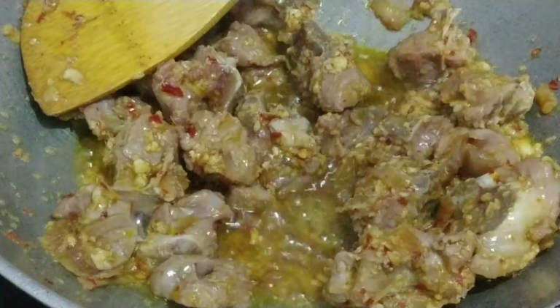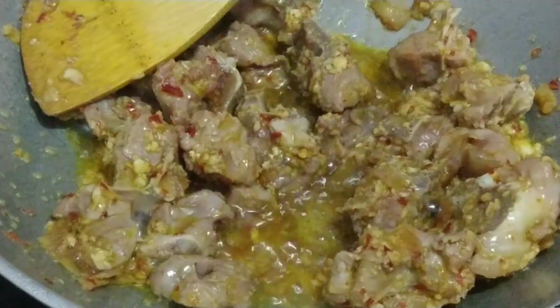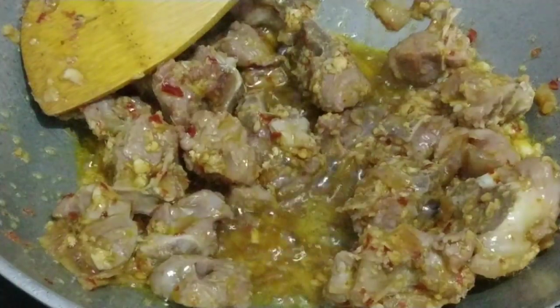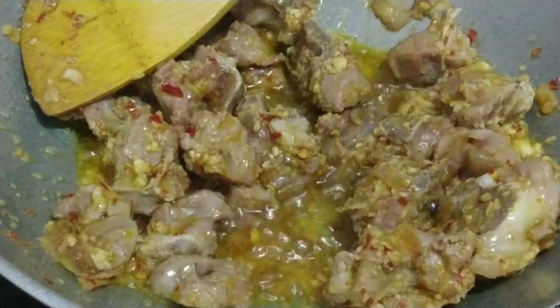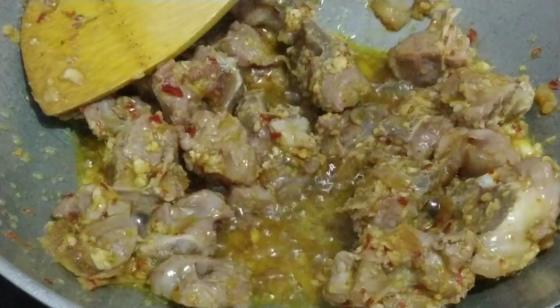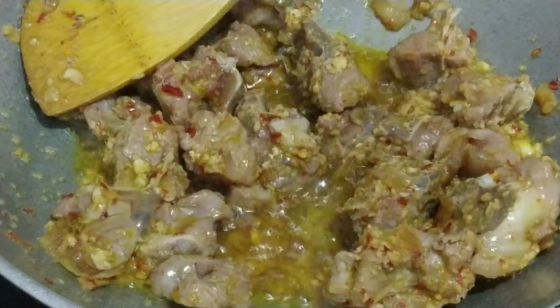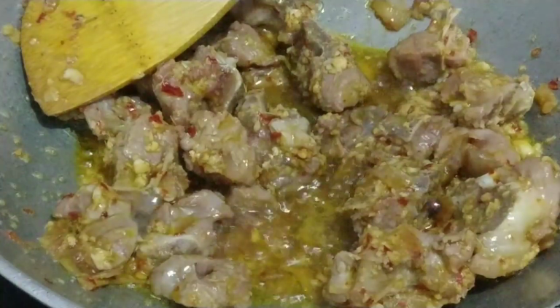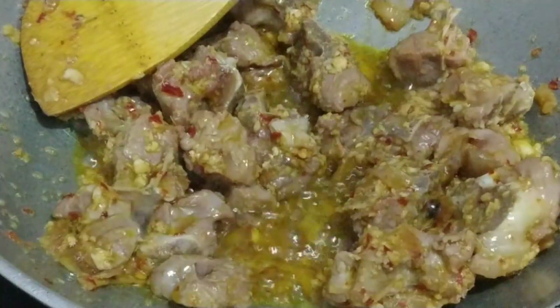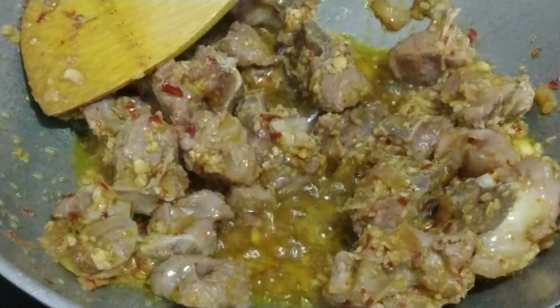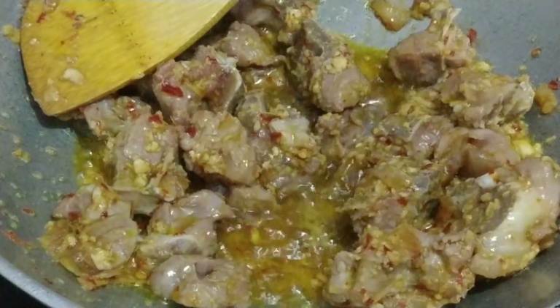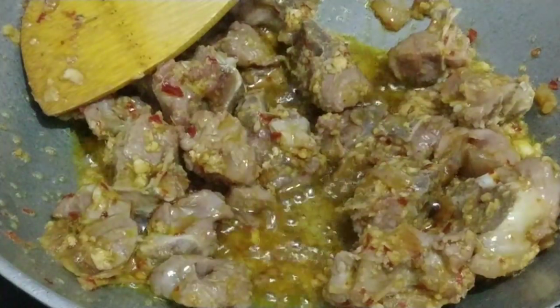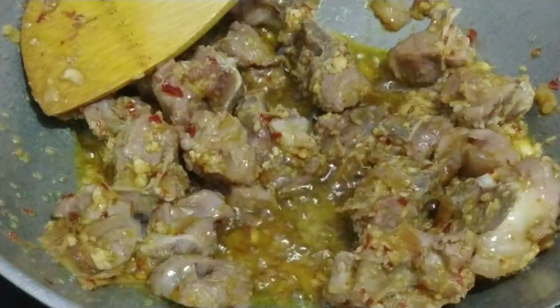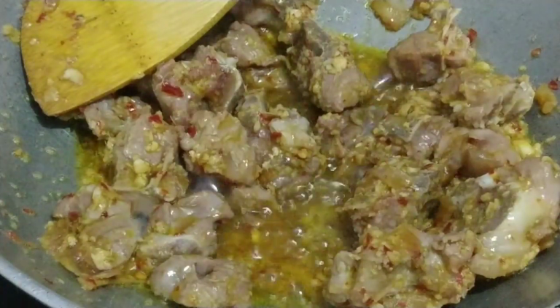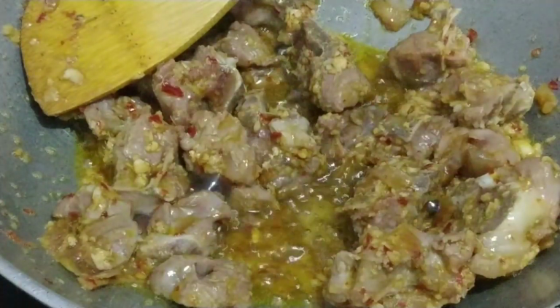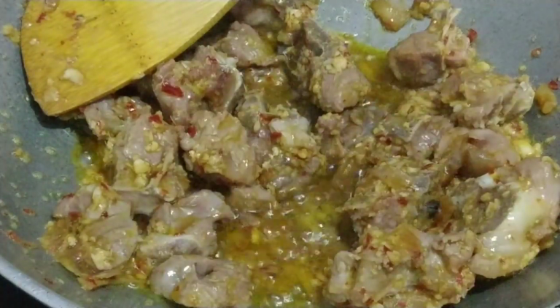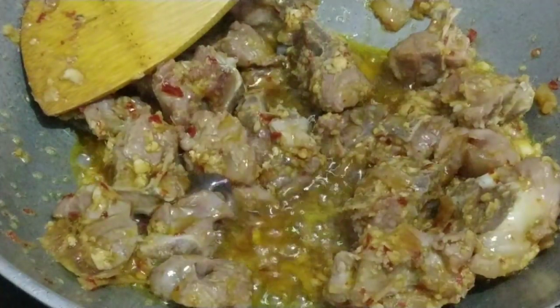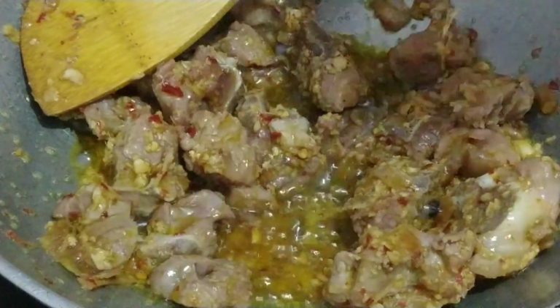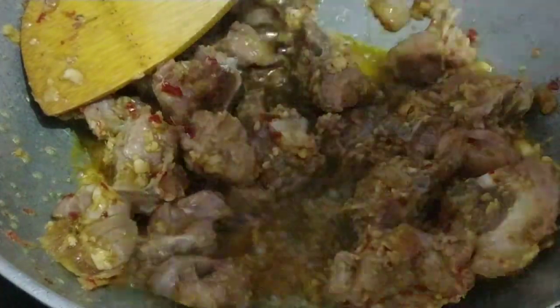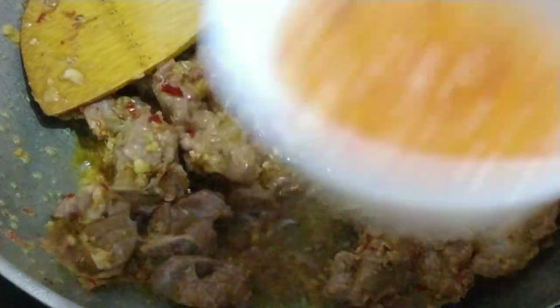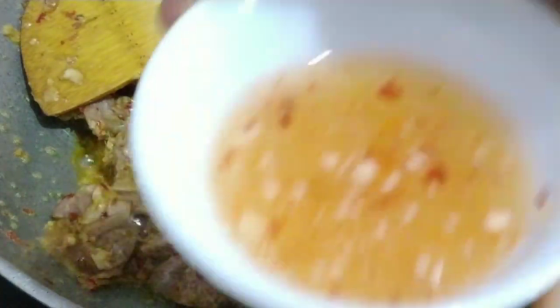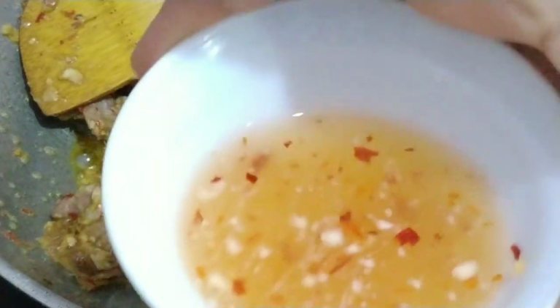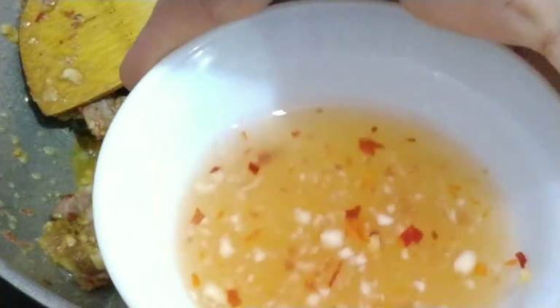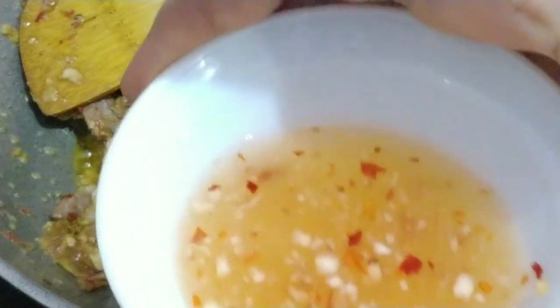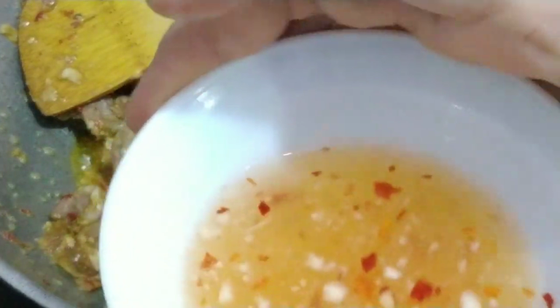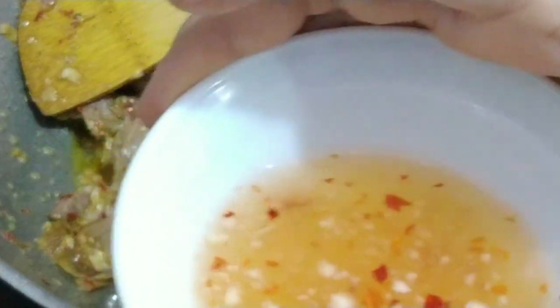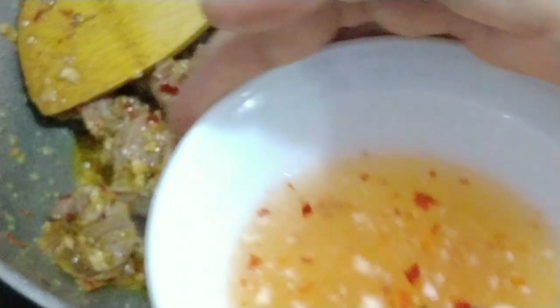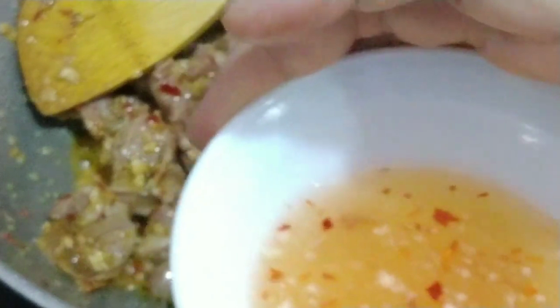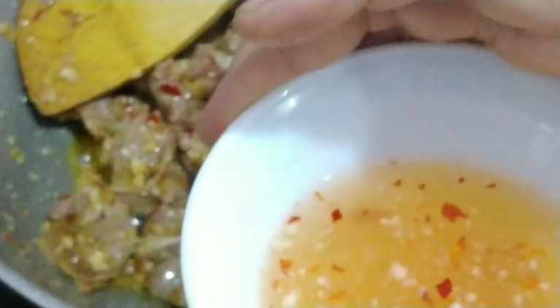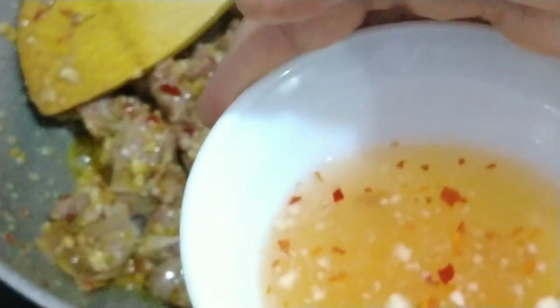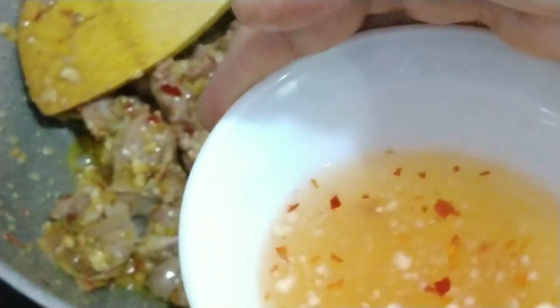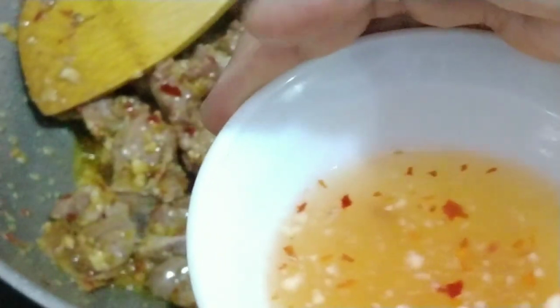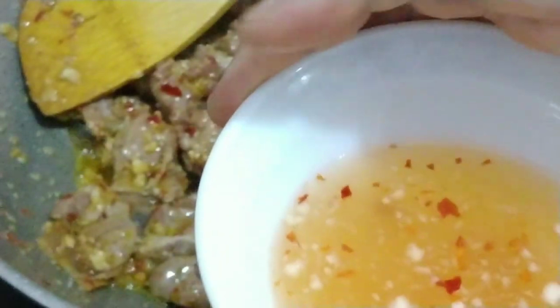If you like it, please share it. After frying the mutton, I will now add water — using the same water so that the masala is not wasted.